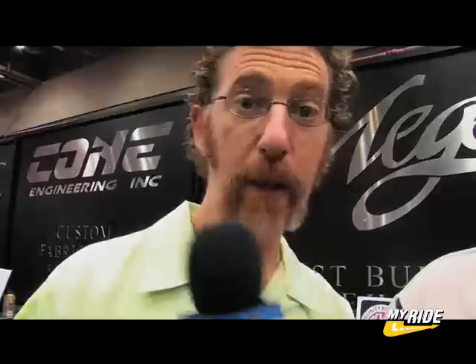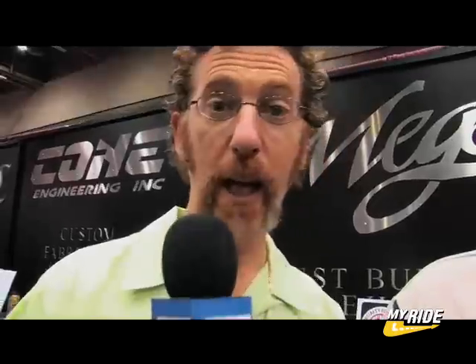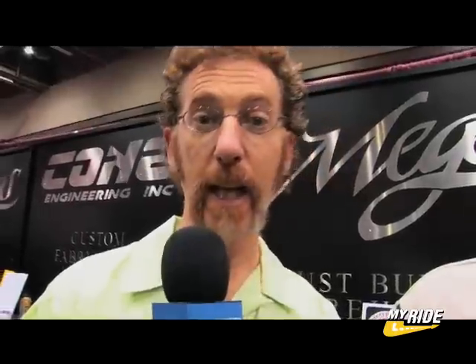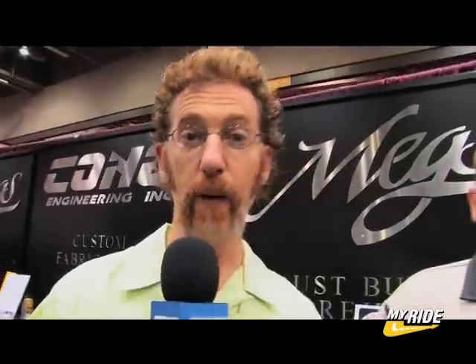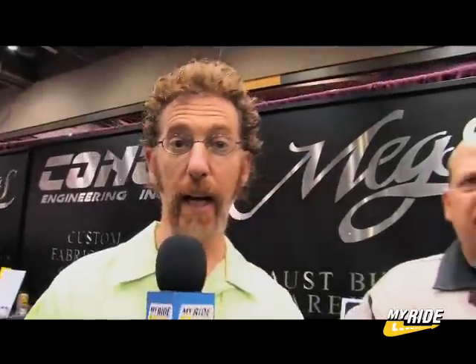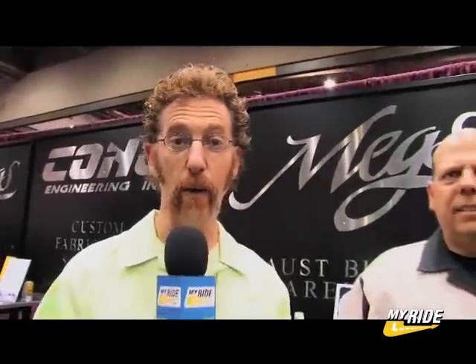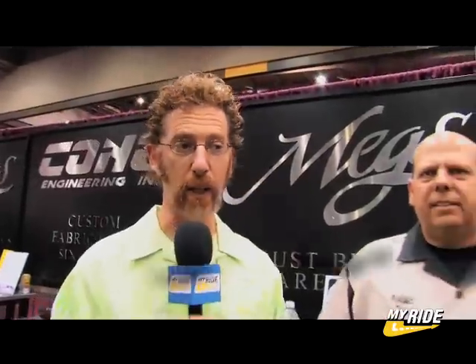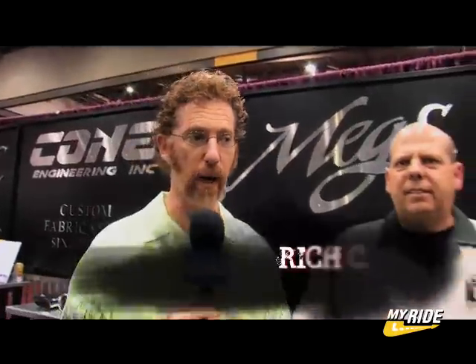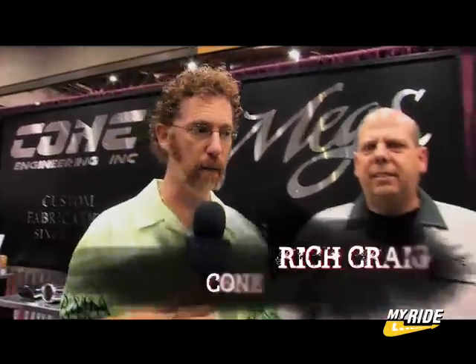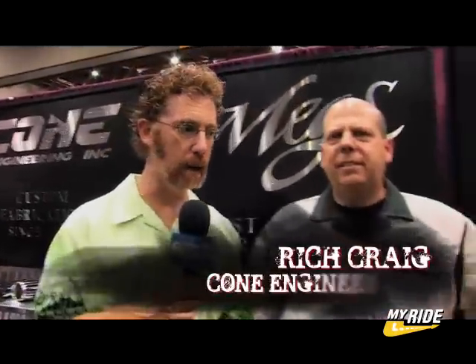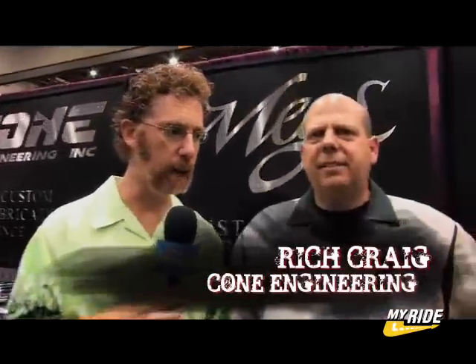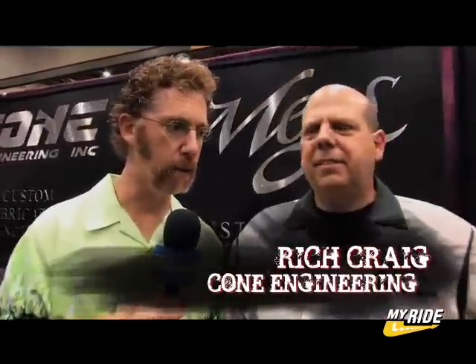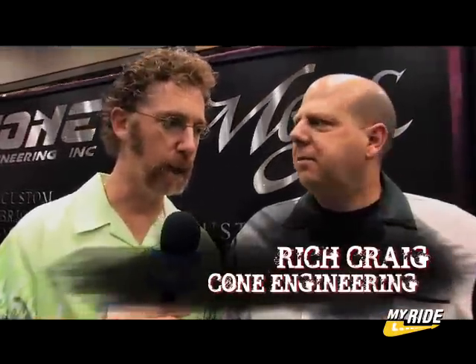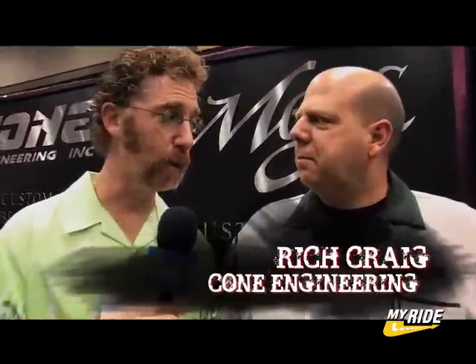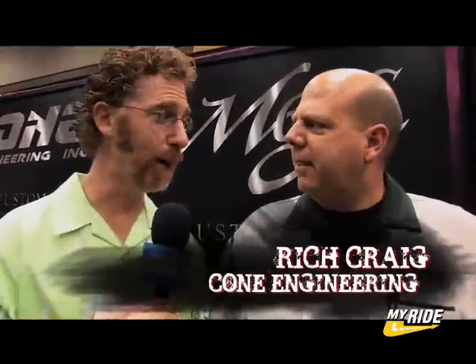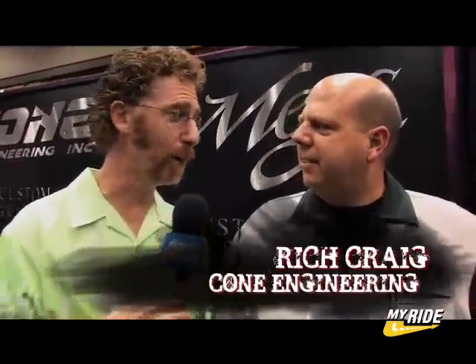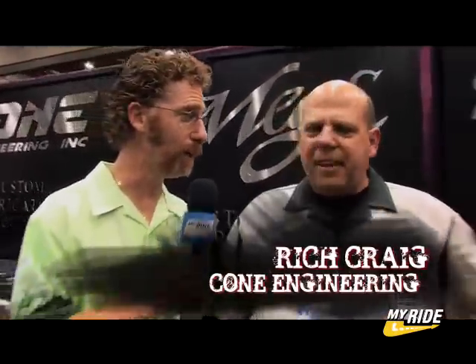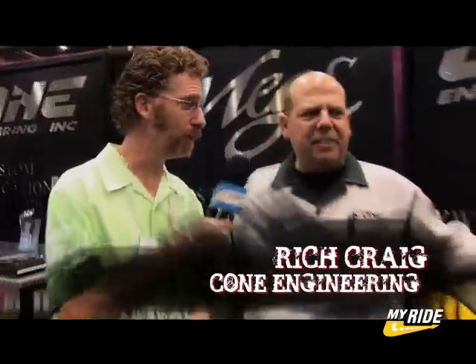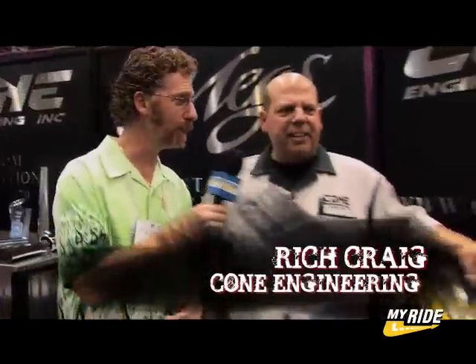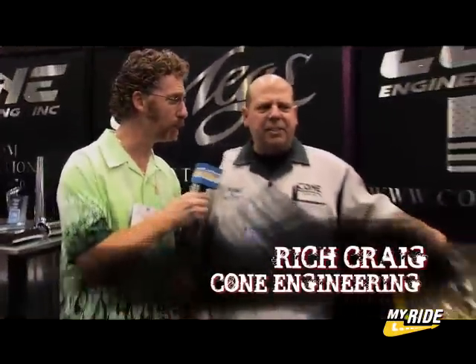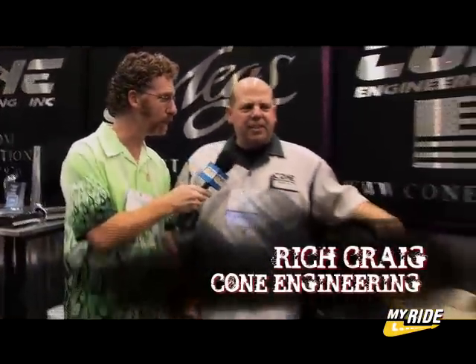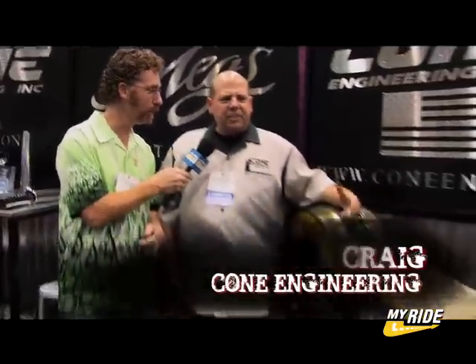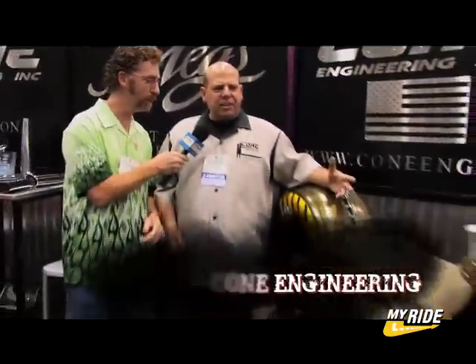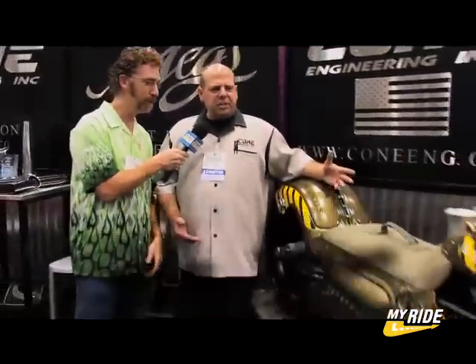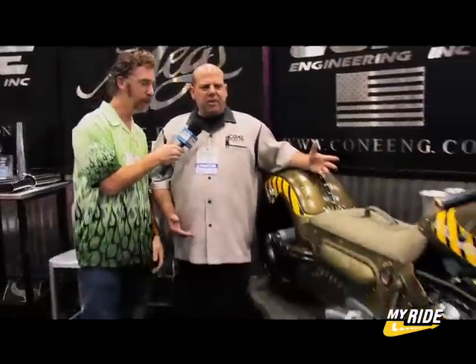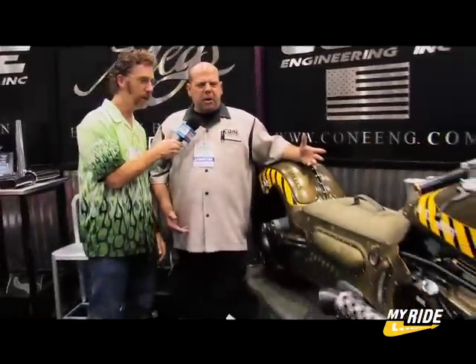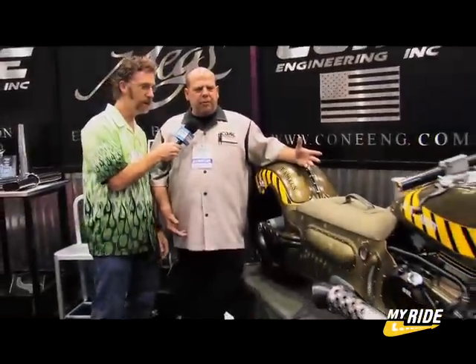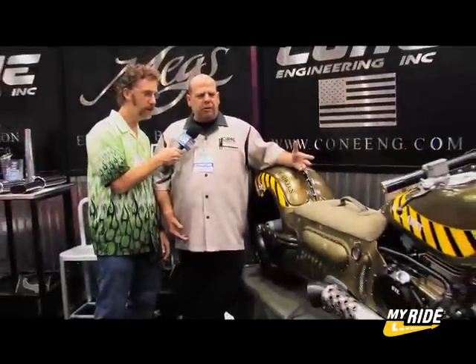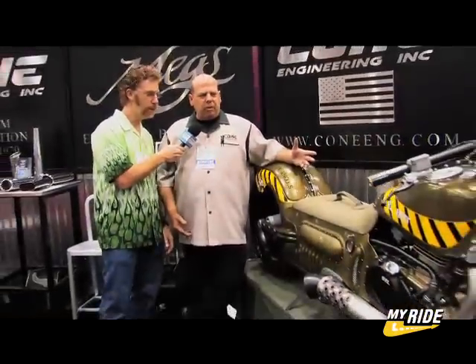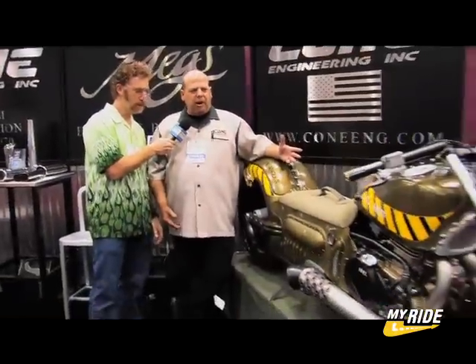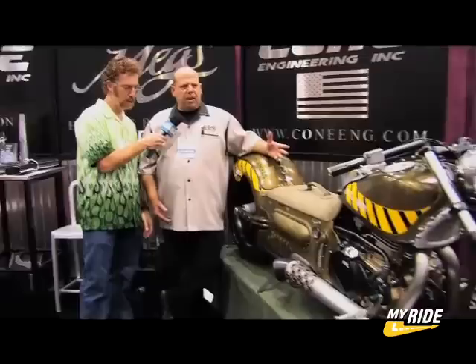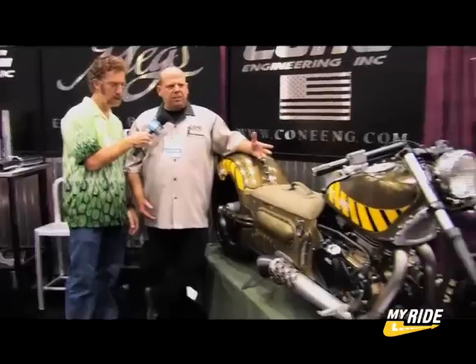SEMA 2008, we're hanging out with Rich Craig. You got a really cool bike here, man. Thanks. What is this about? This is a customer of ours, Brian Fuller, Fuller Hot Rods.